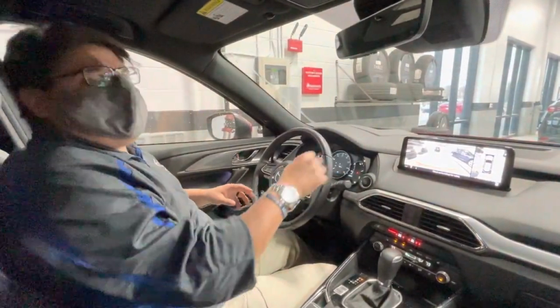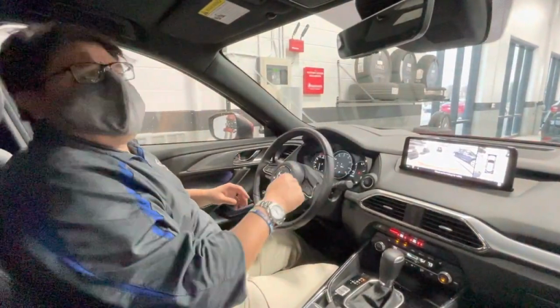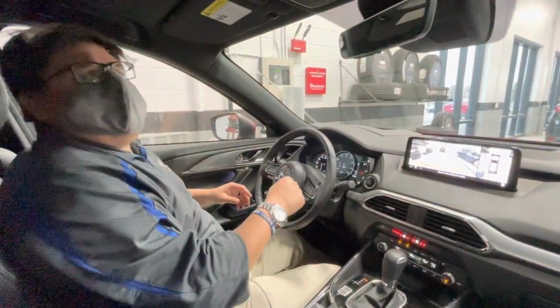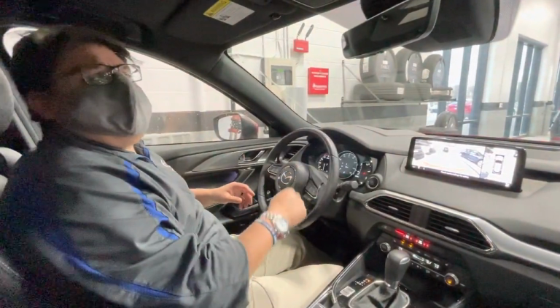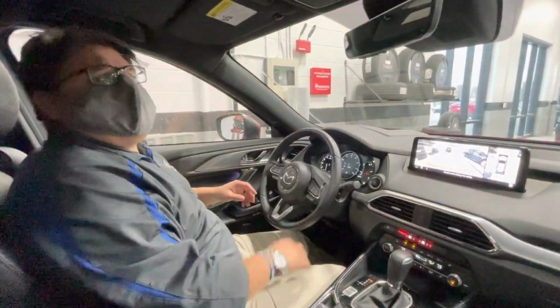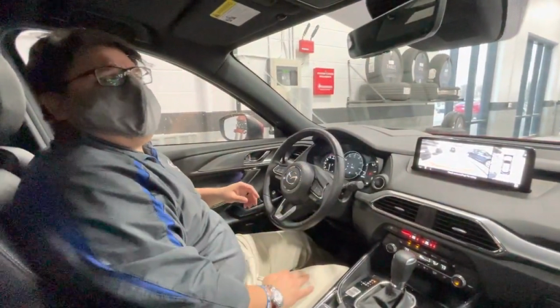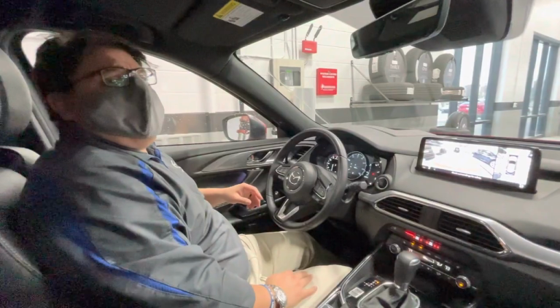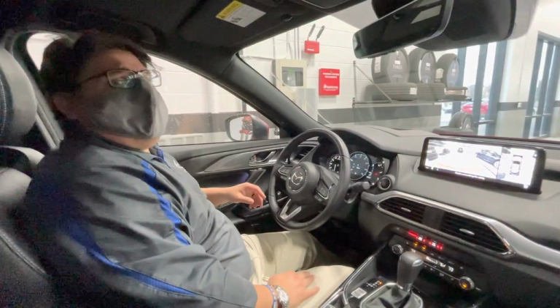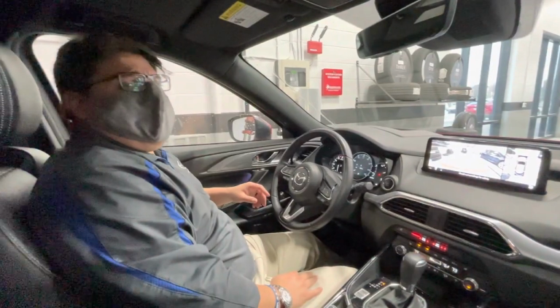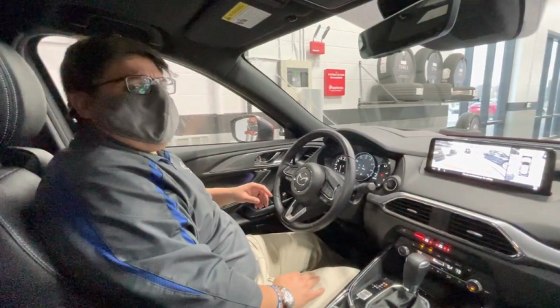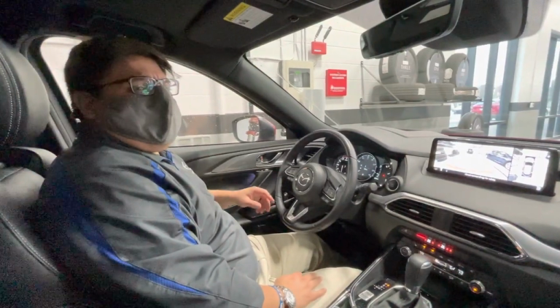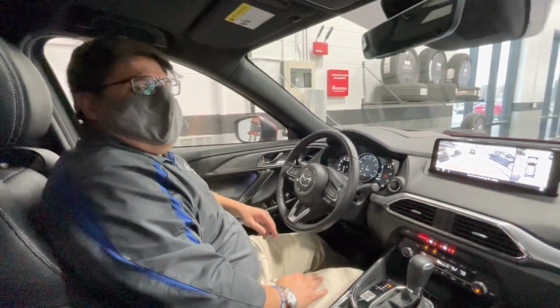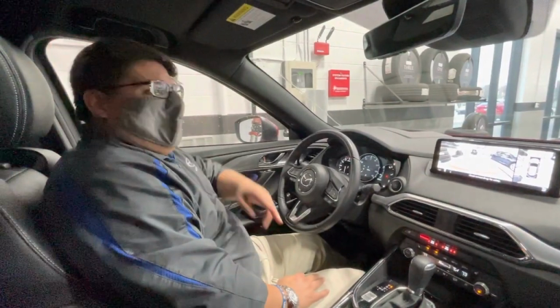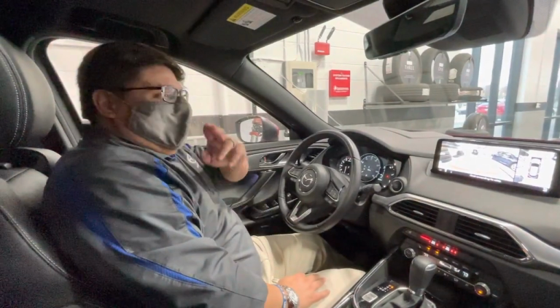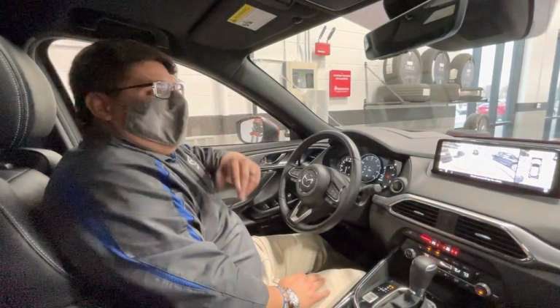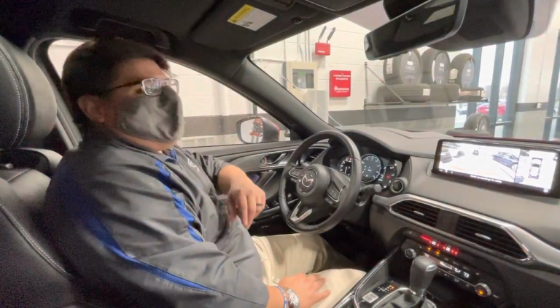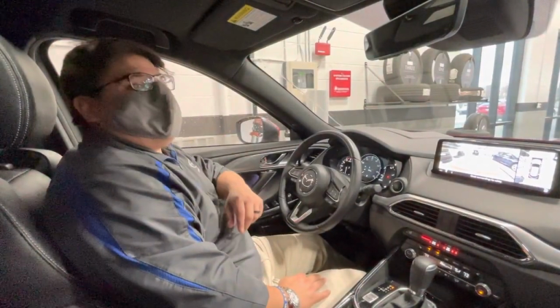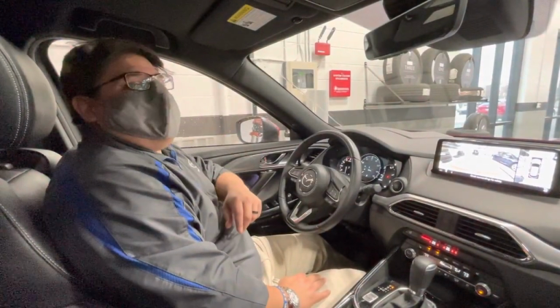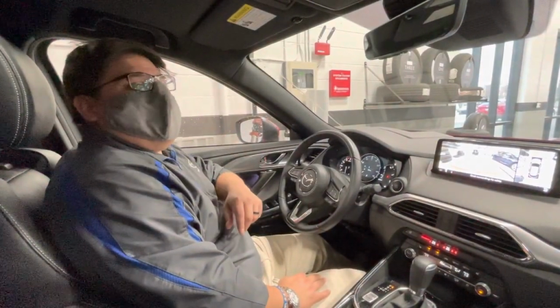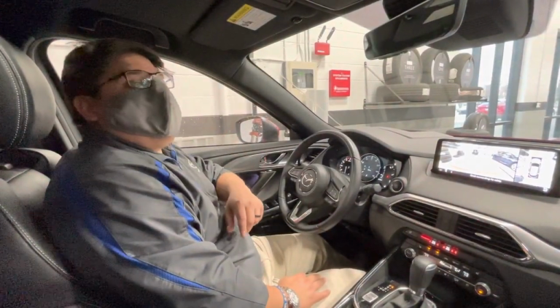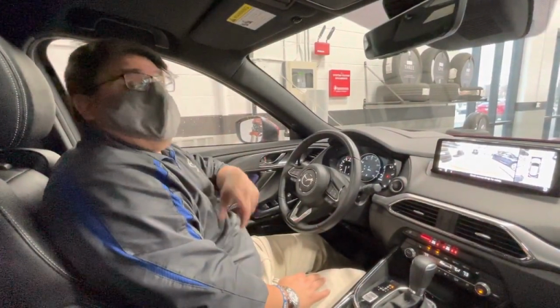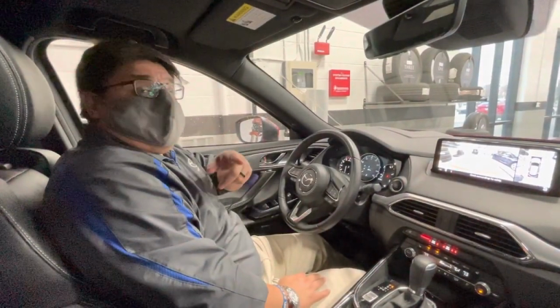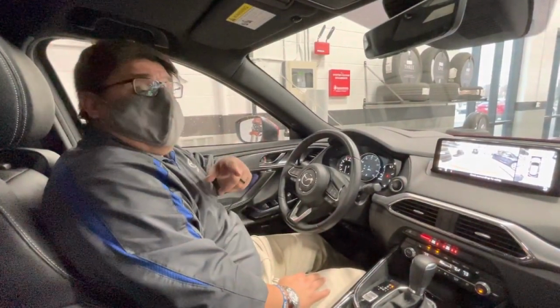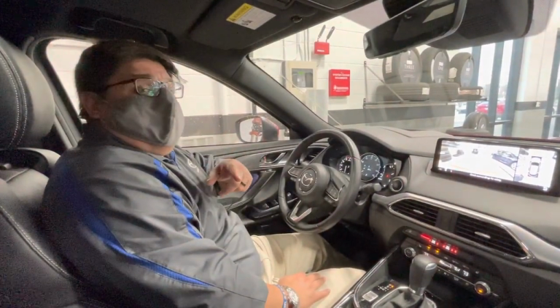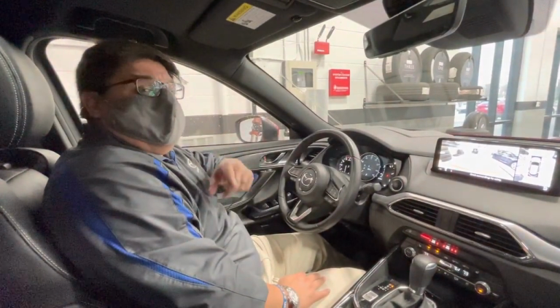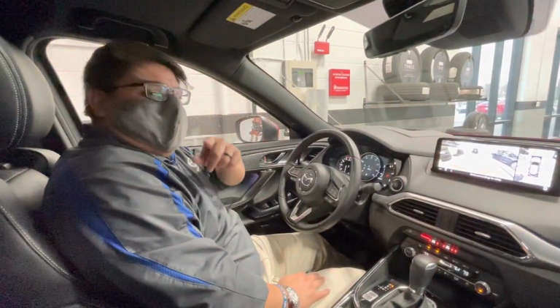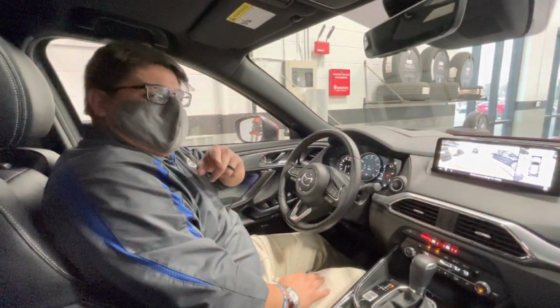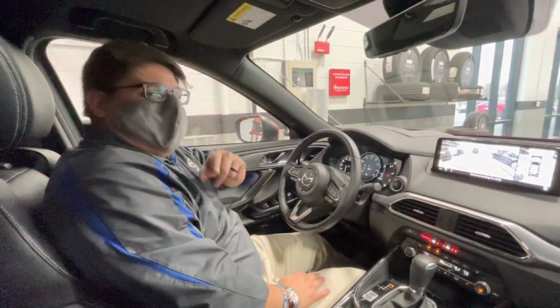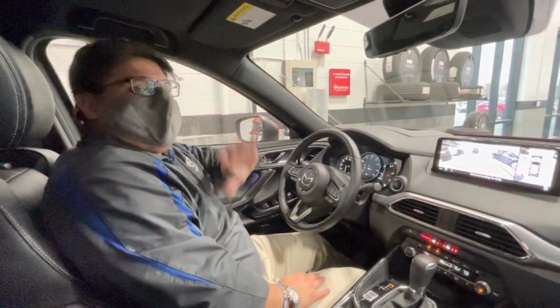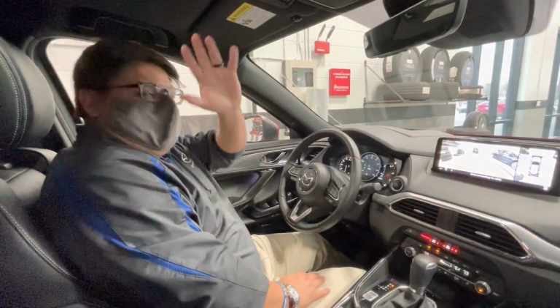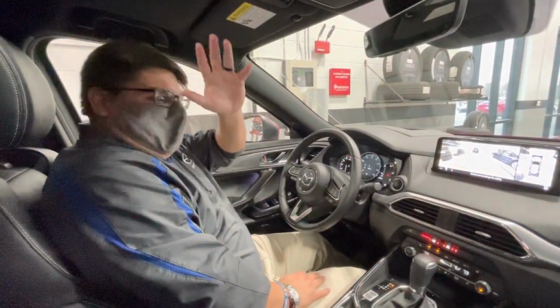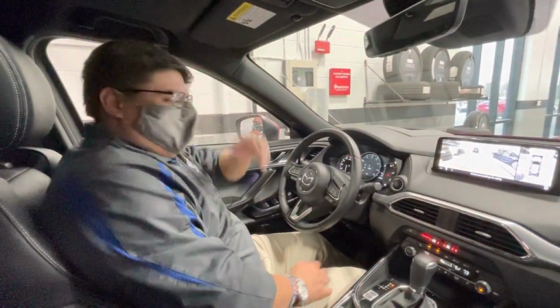Just some friendly tips from your local Mazda store. You guys stay safe out there, stay warm, and be safe. Thank you.